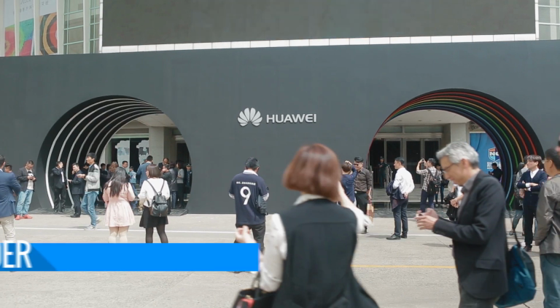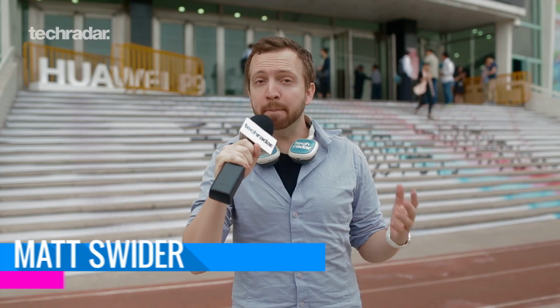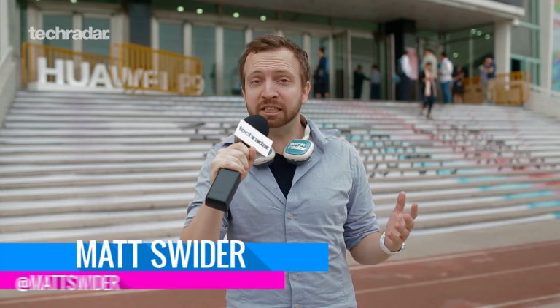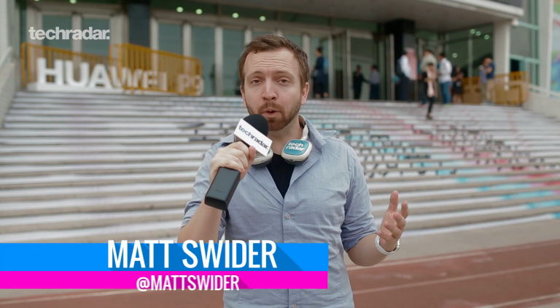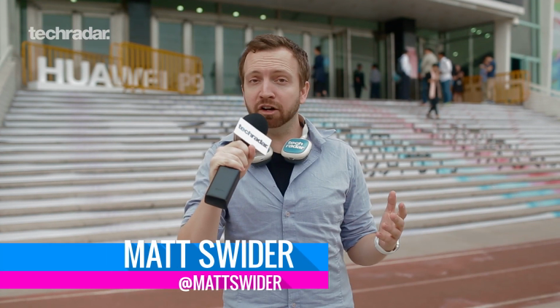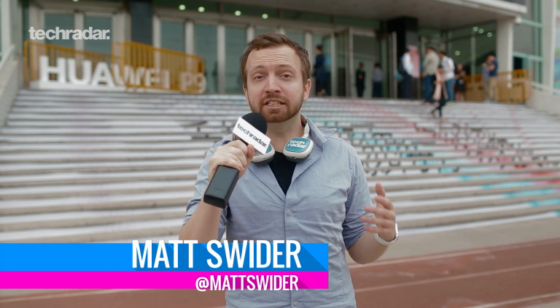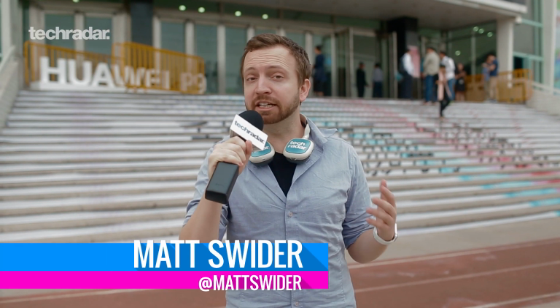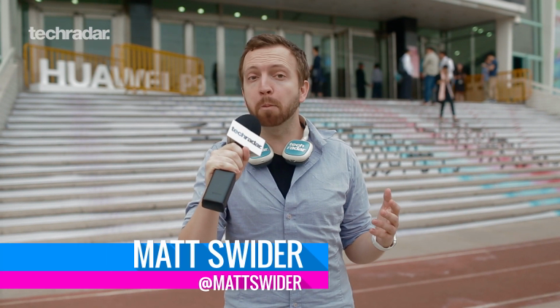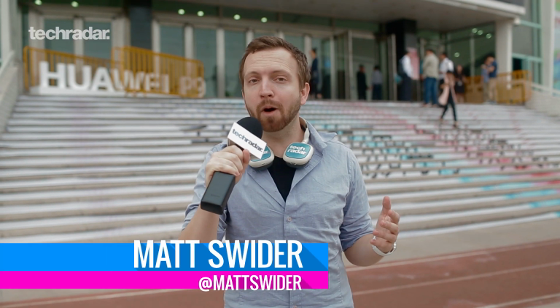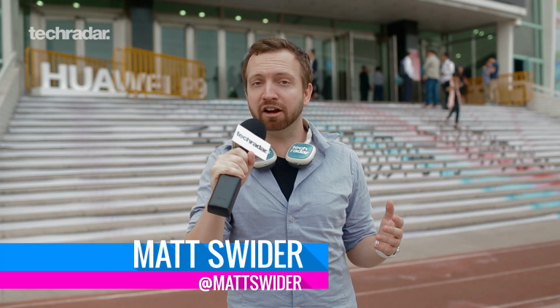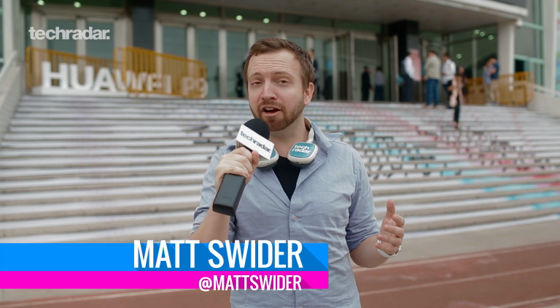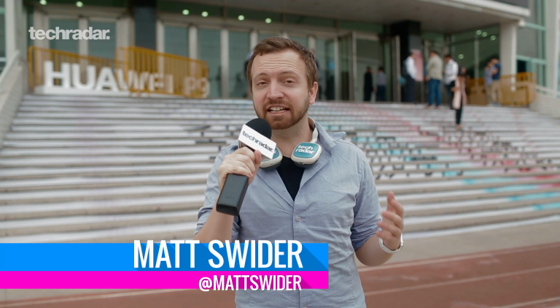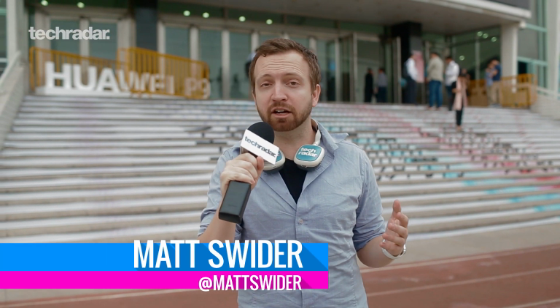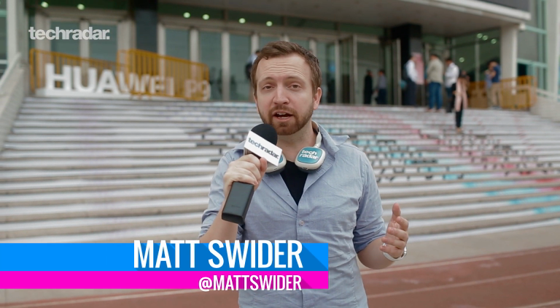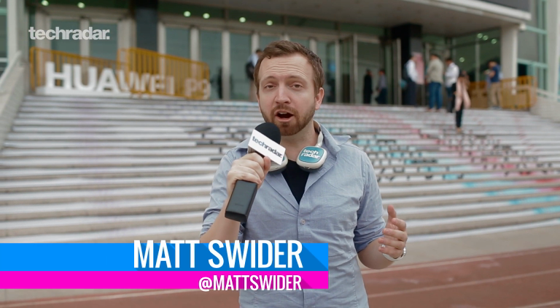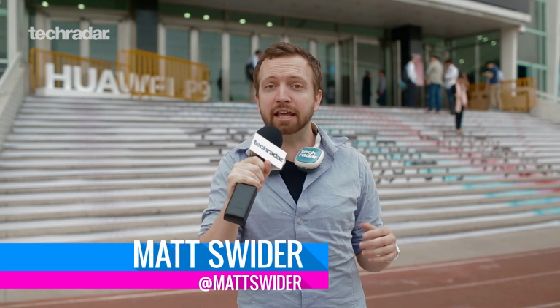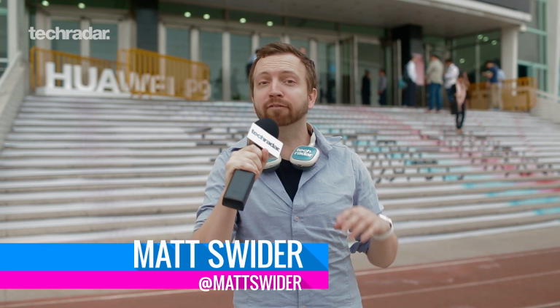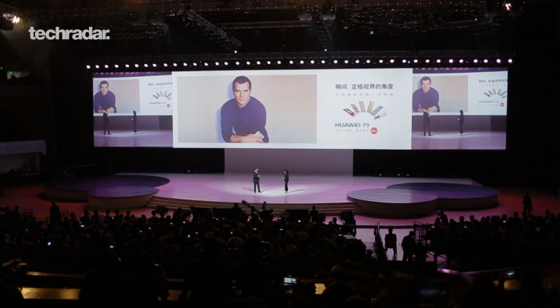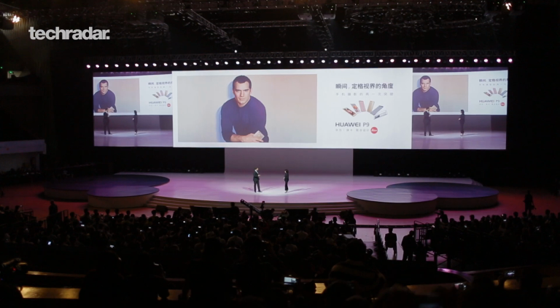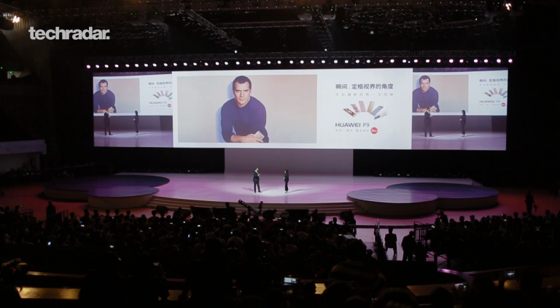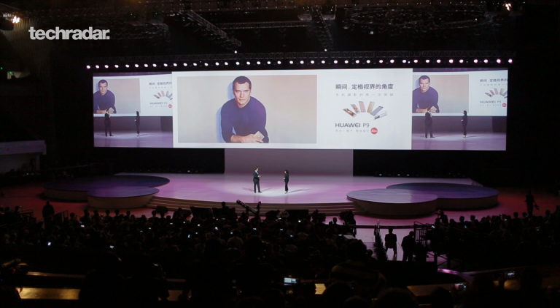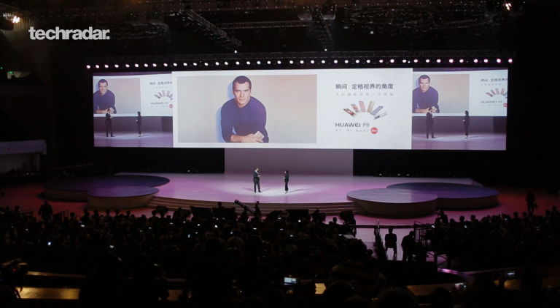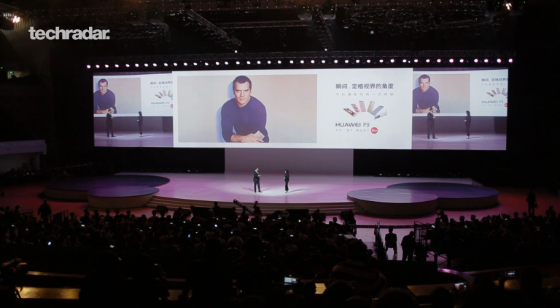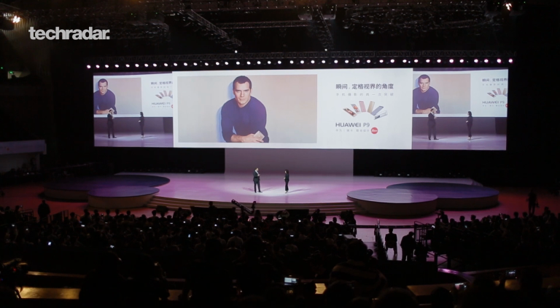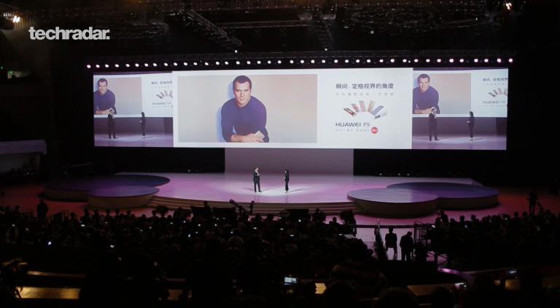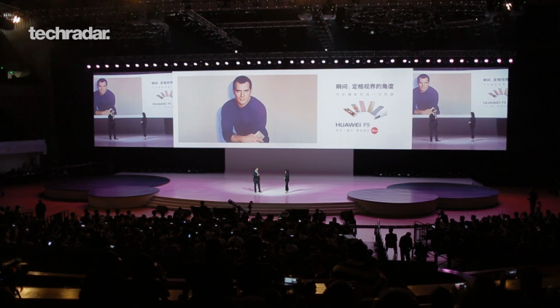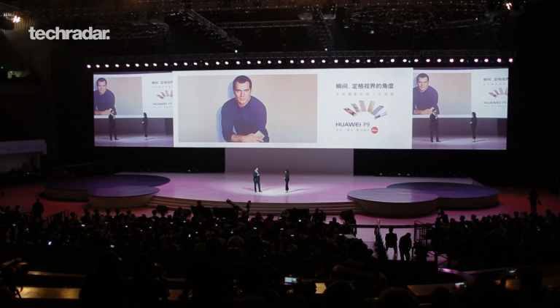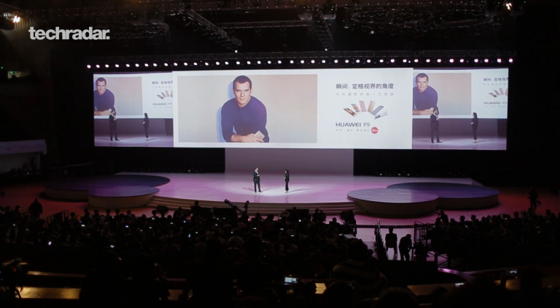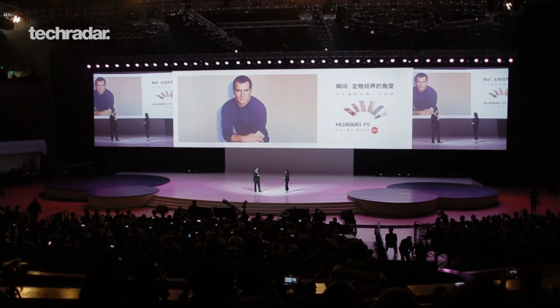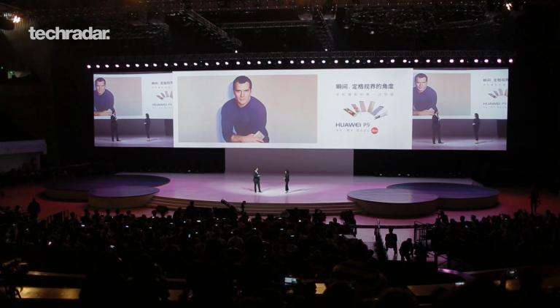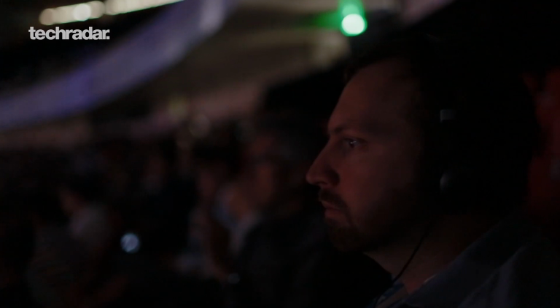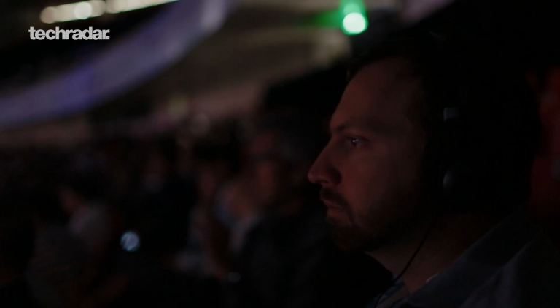I'm Matt Swider, senior mobile editor at TechRadar, and I flew all the way to China for the Huawei P9 launch event.